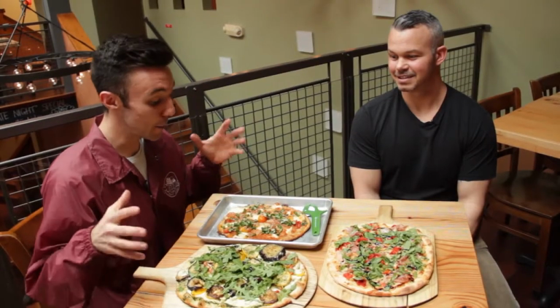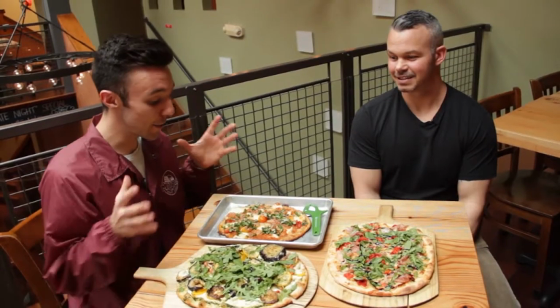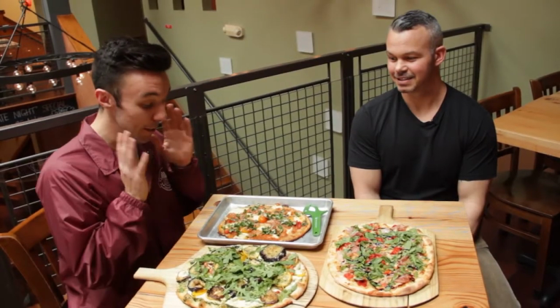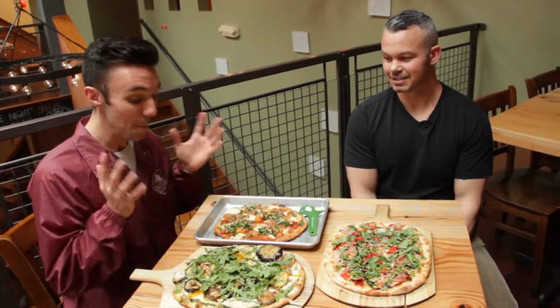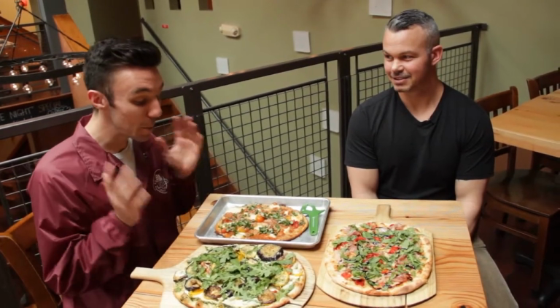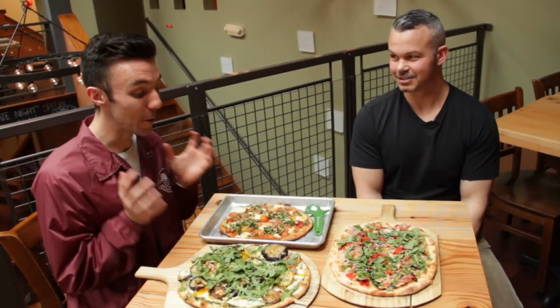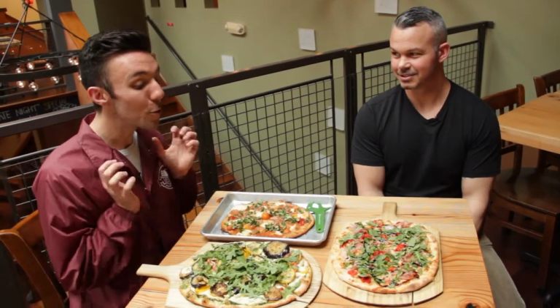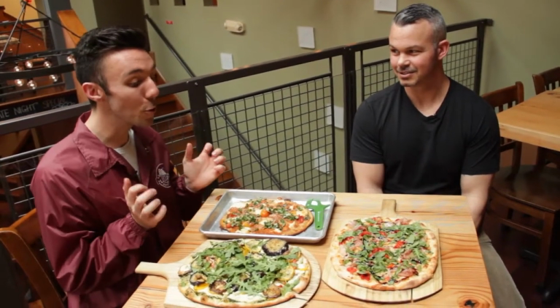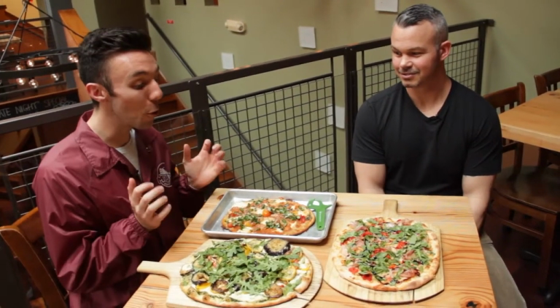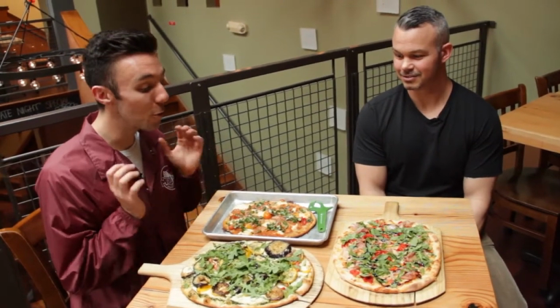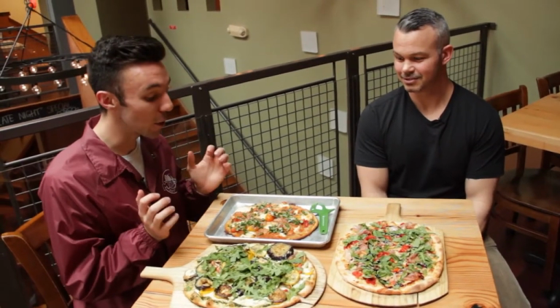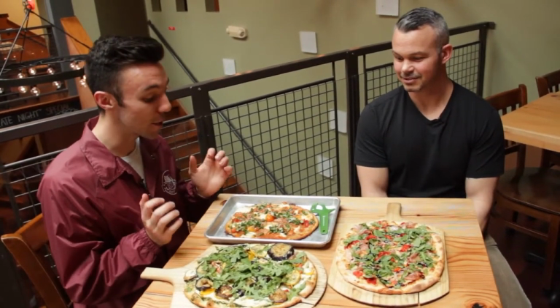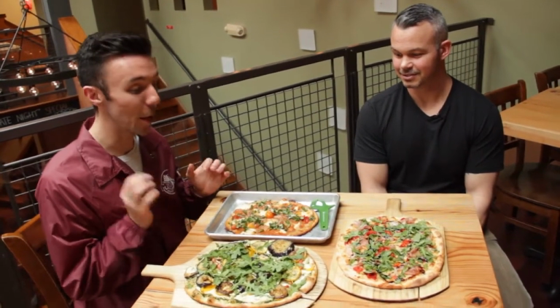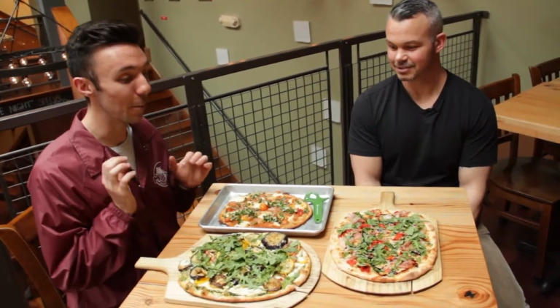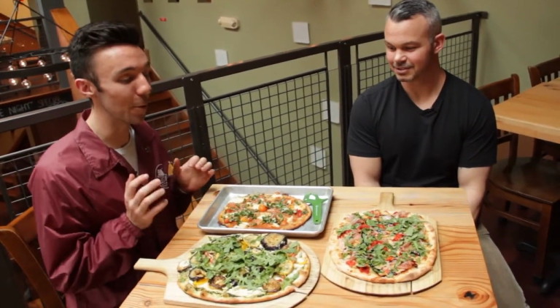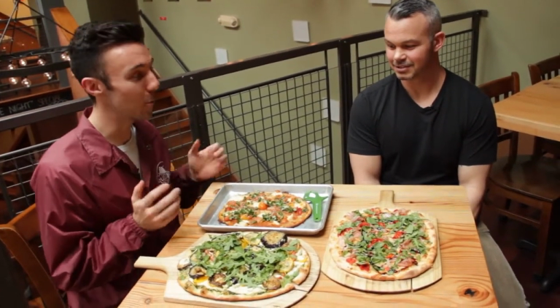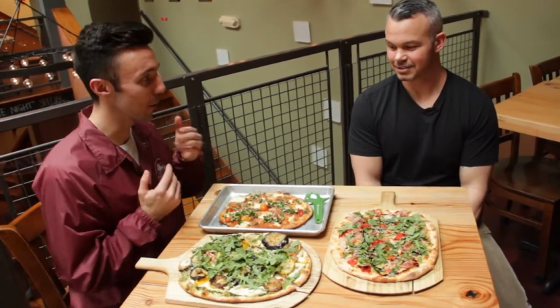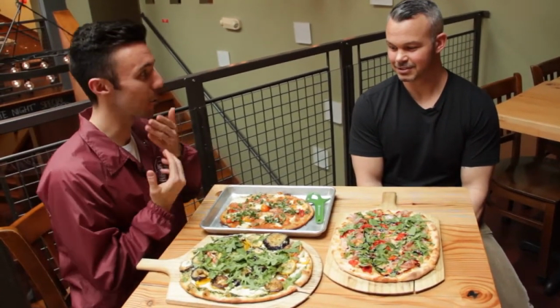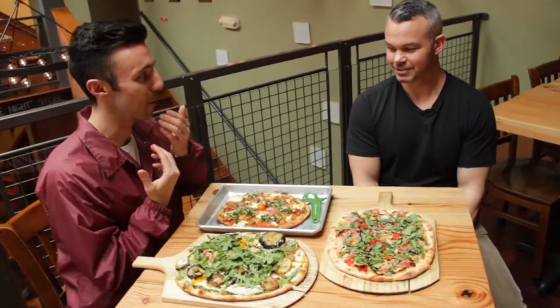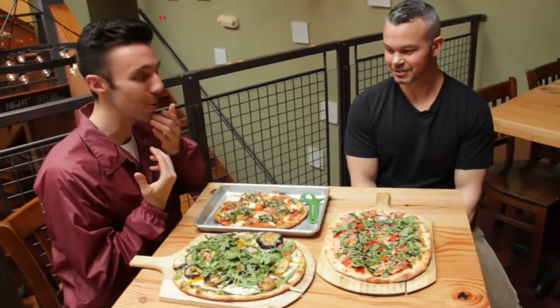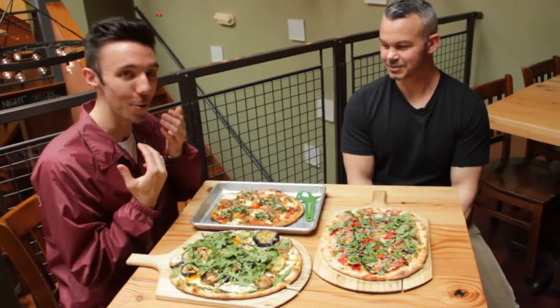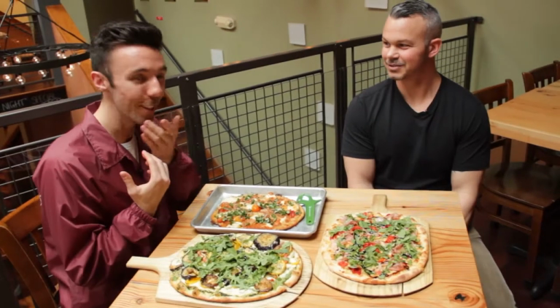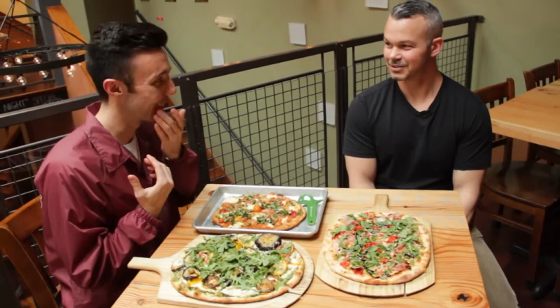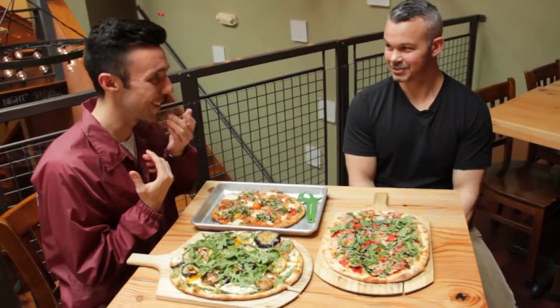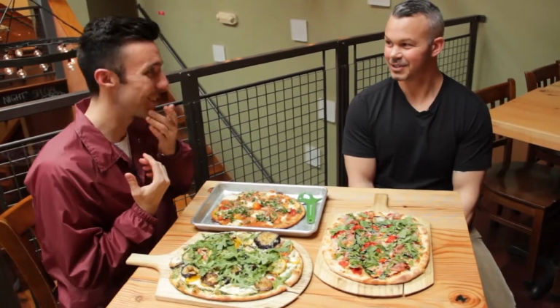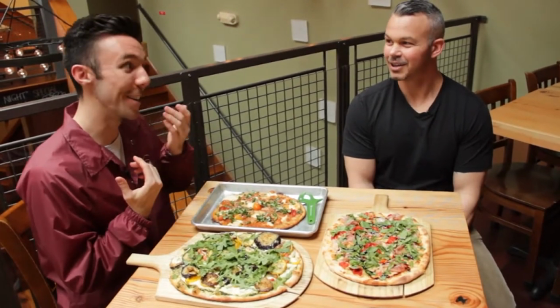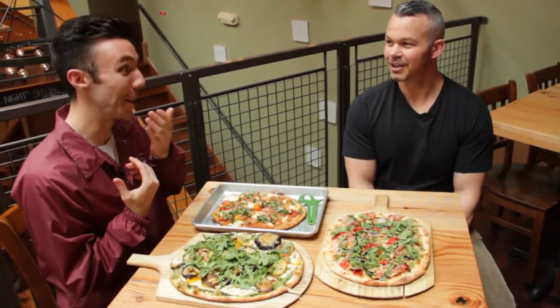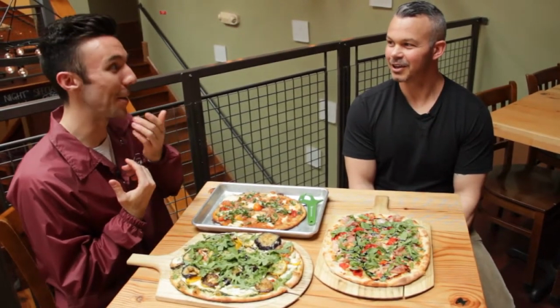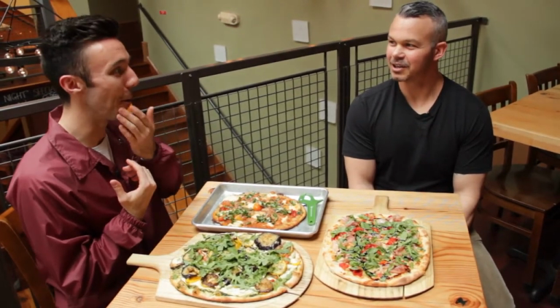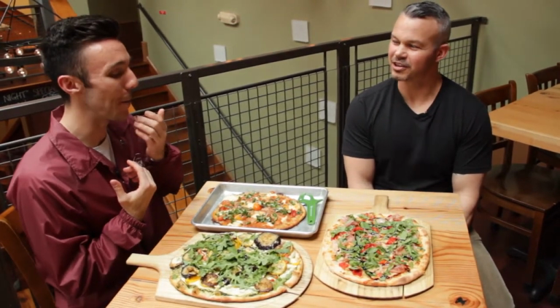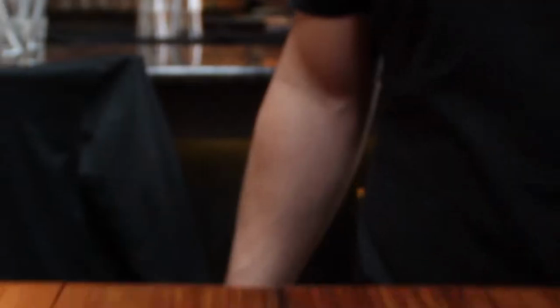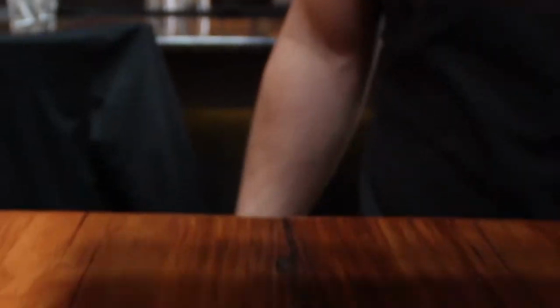This pizza smells so delicious. I'm literally drooling, so if I start drooling just let me know. Get you a napkin.